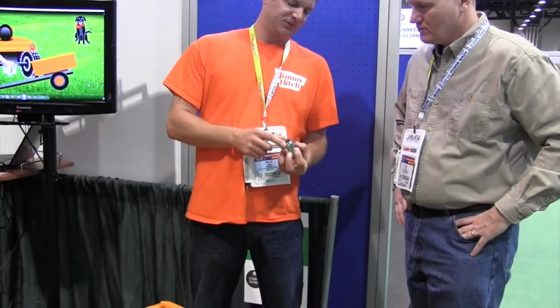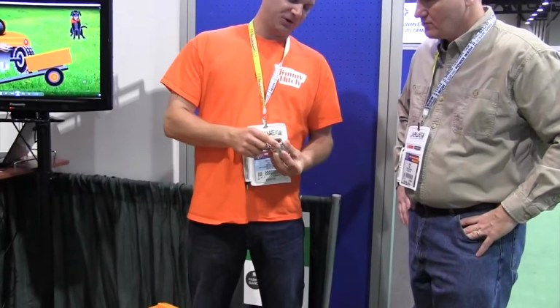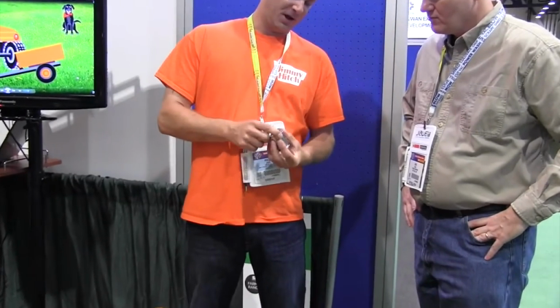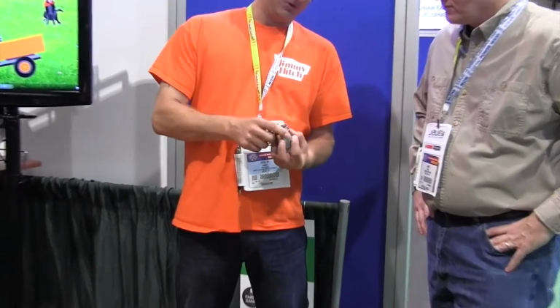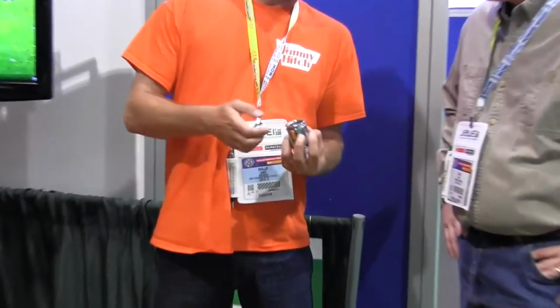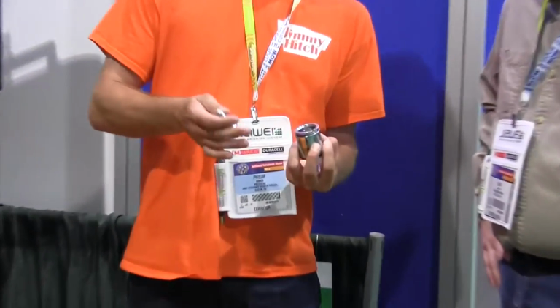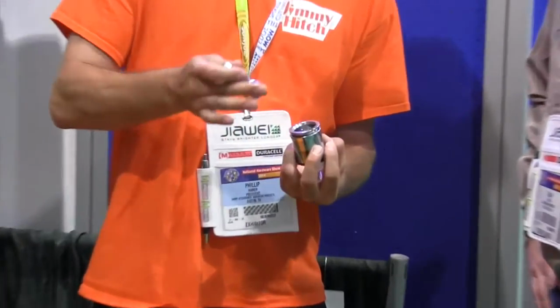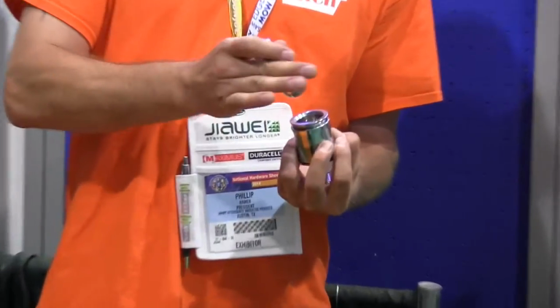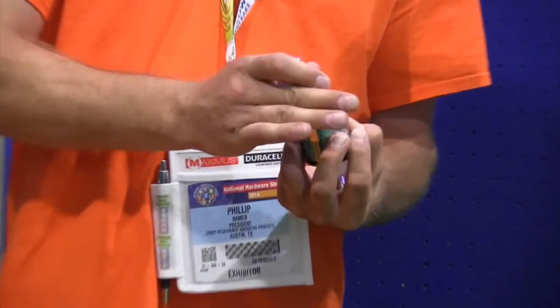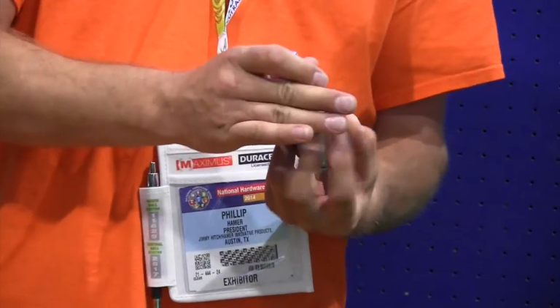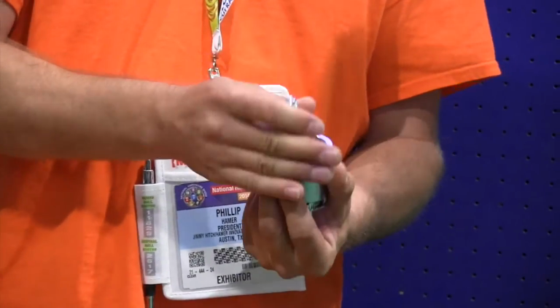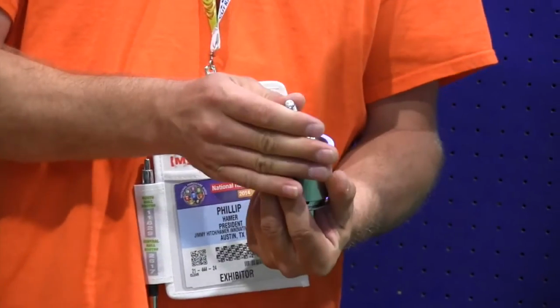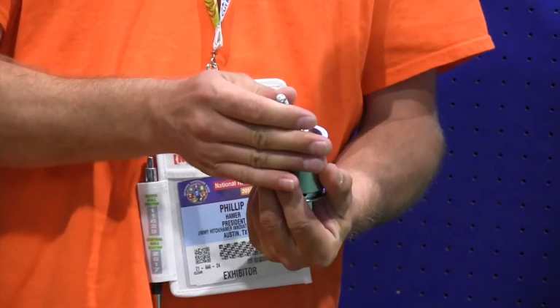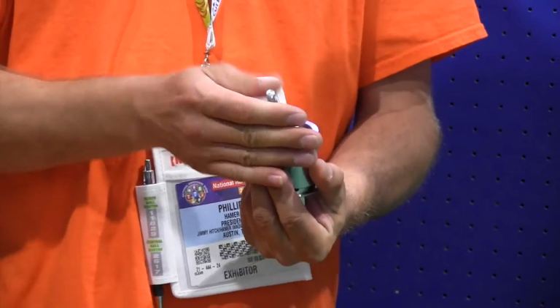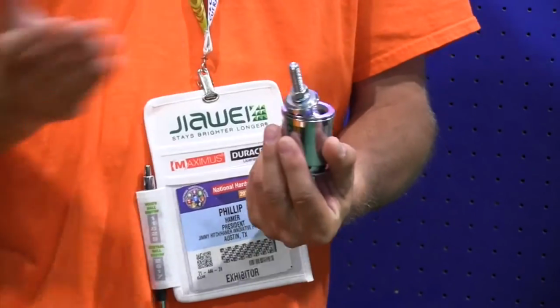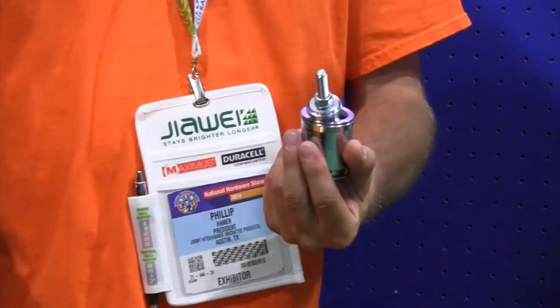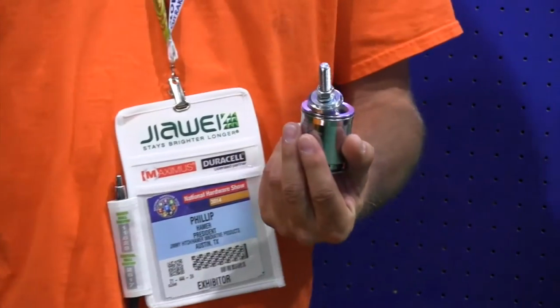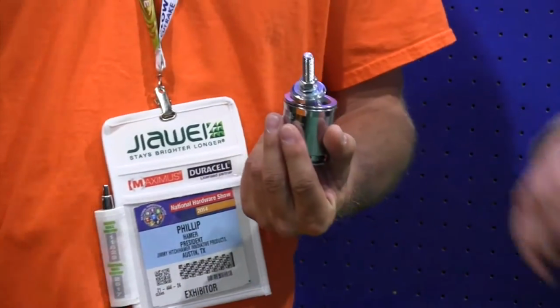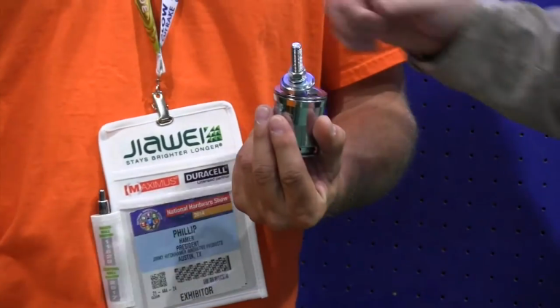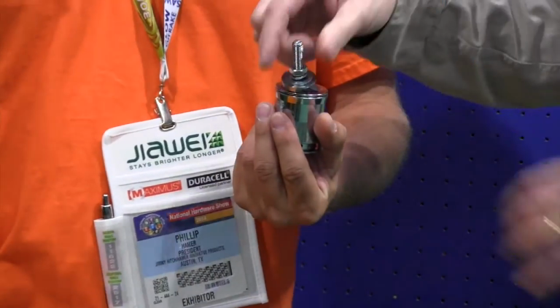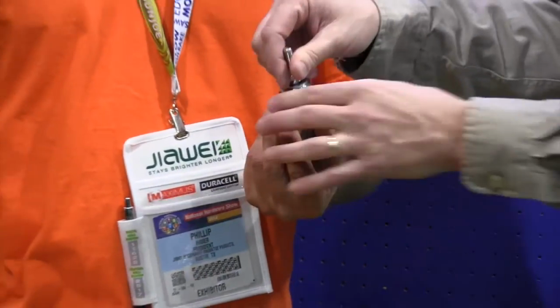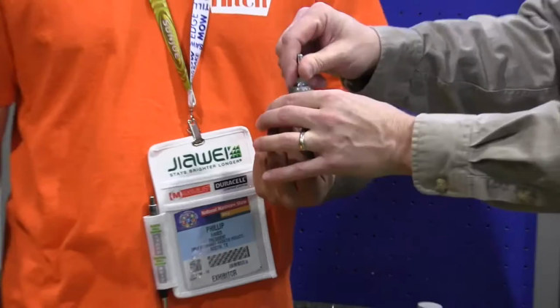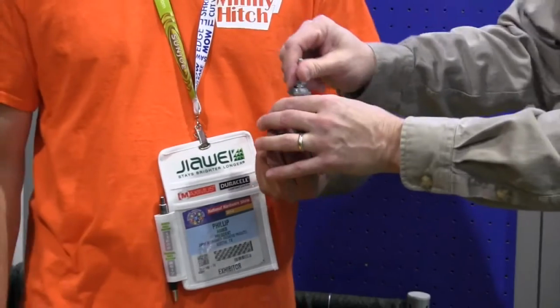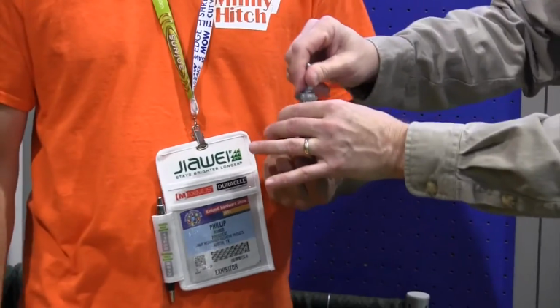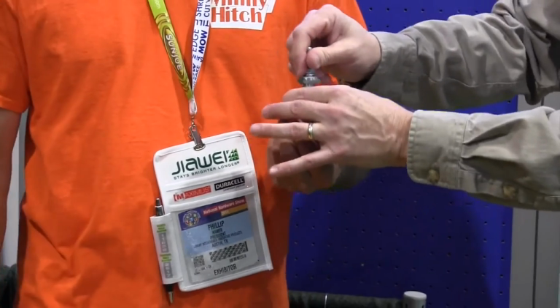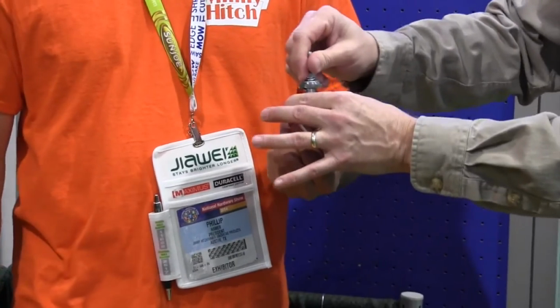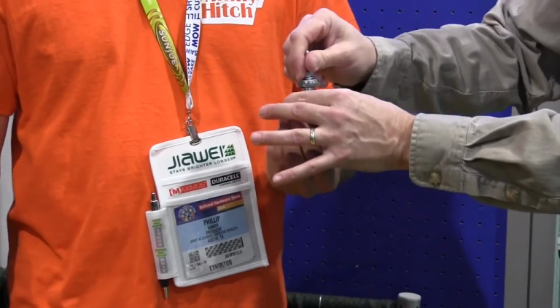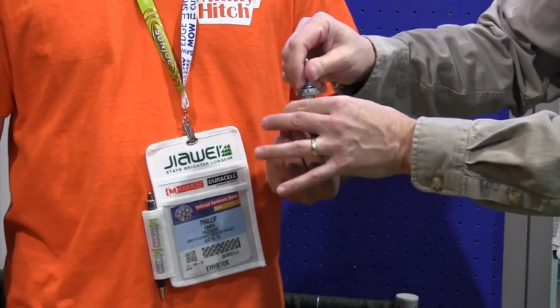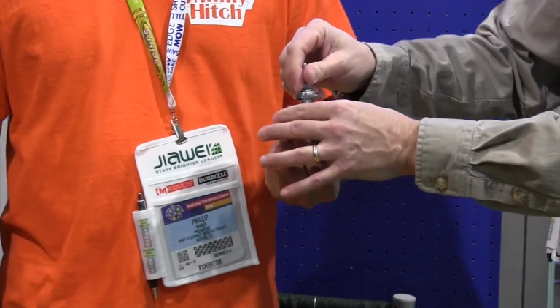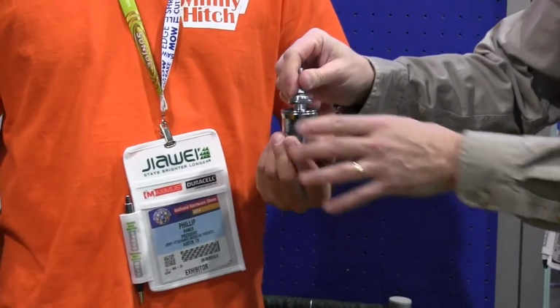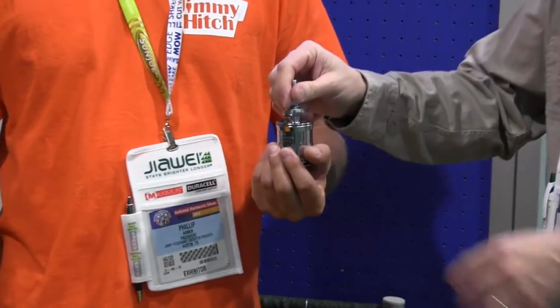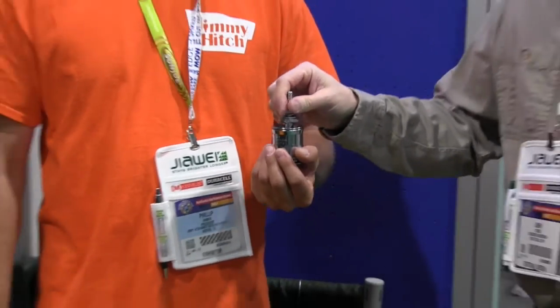To hook it up, you just slide down the collar, pop it in, and that's it. It's not going anywhere.